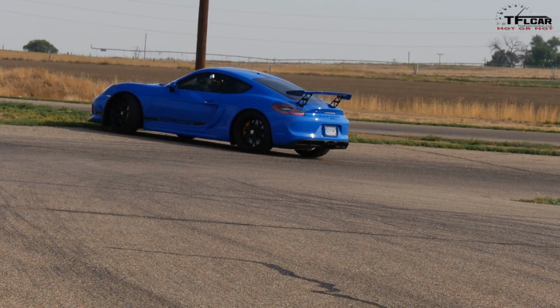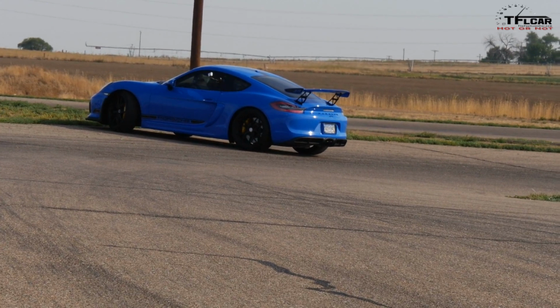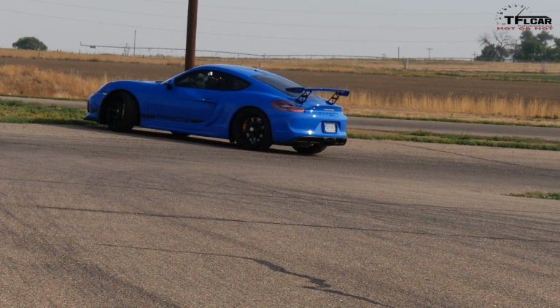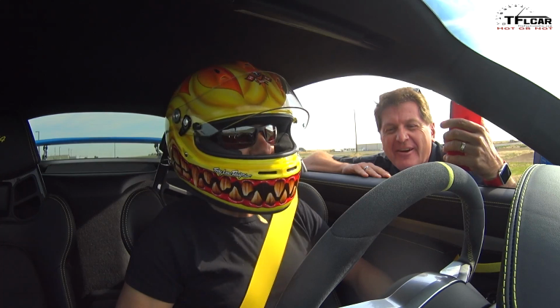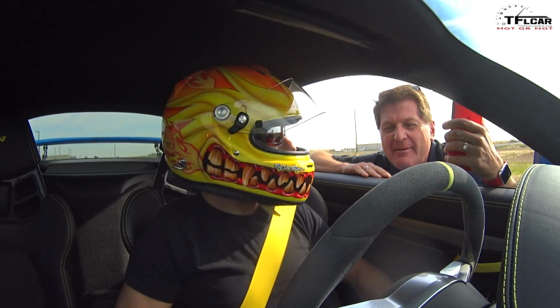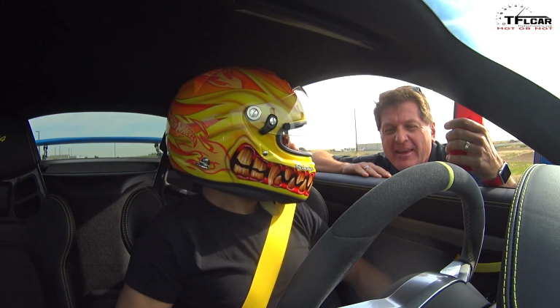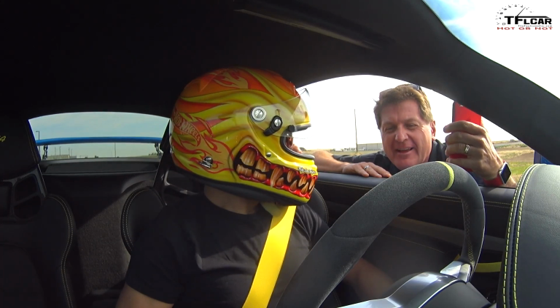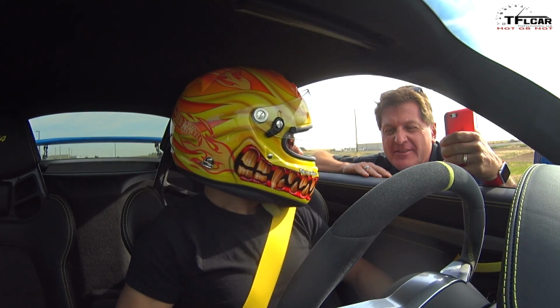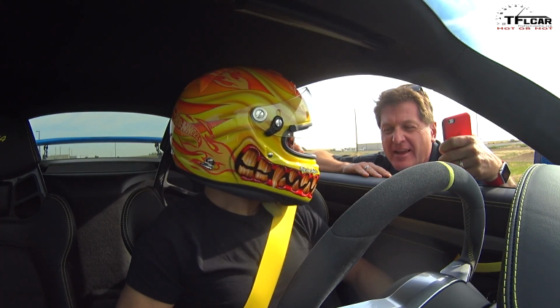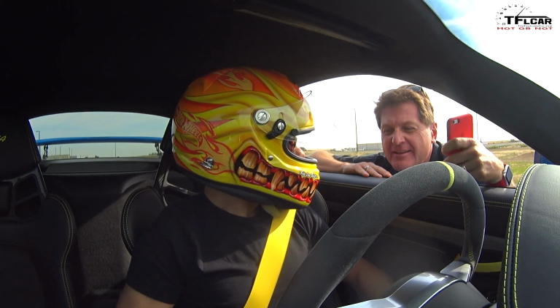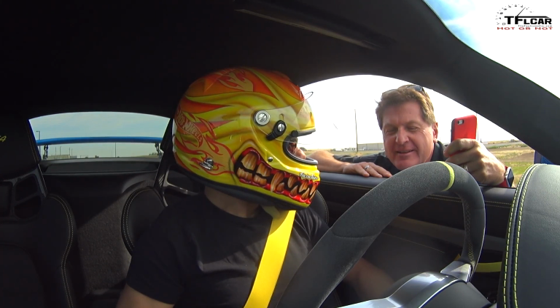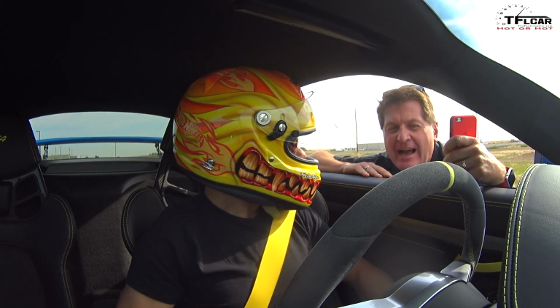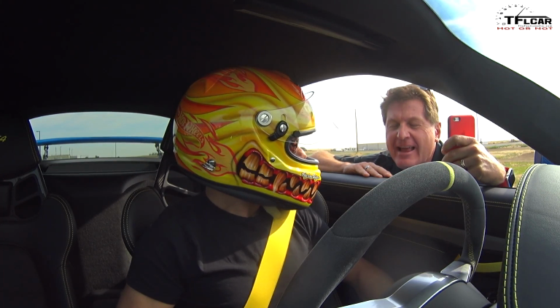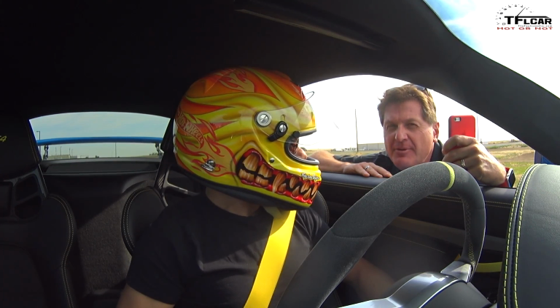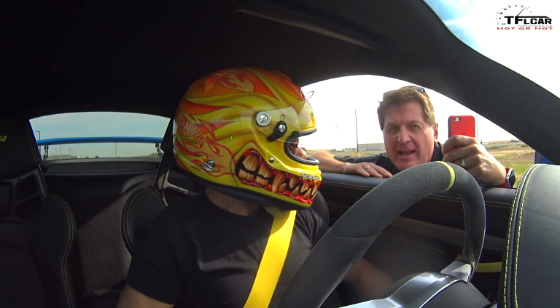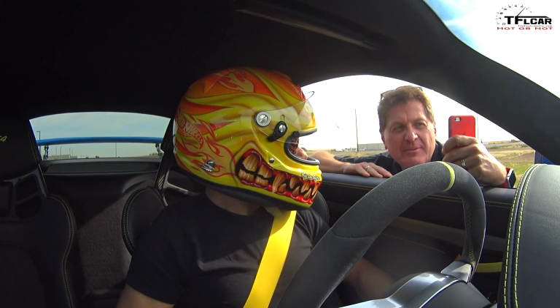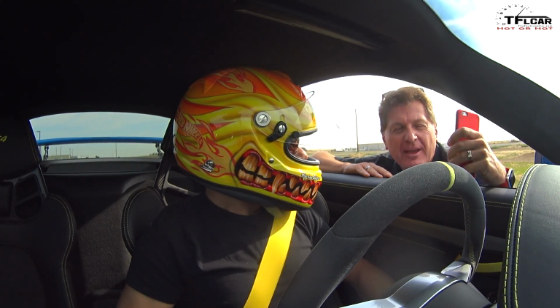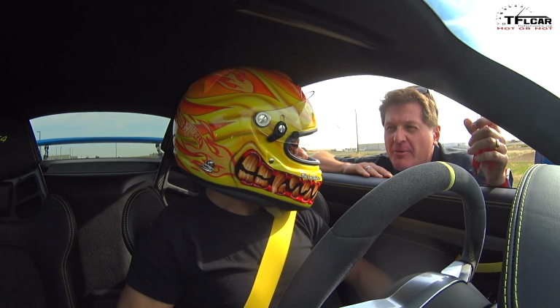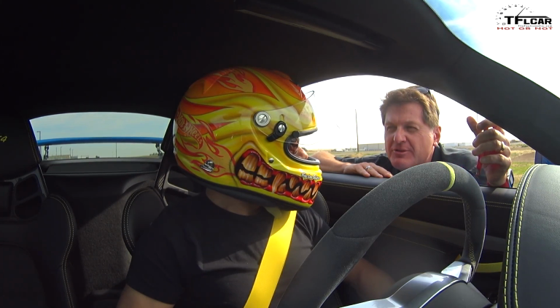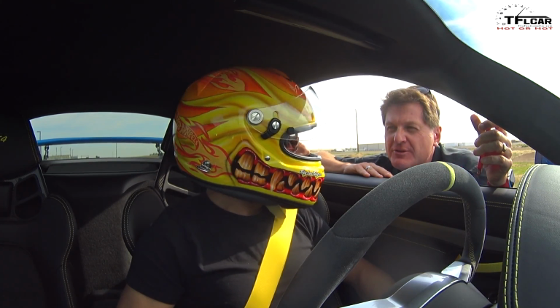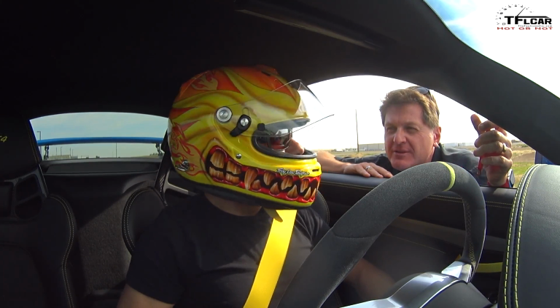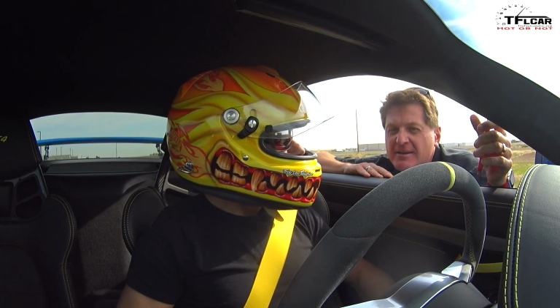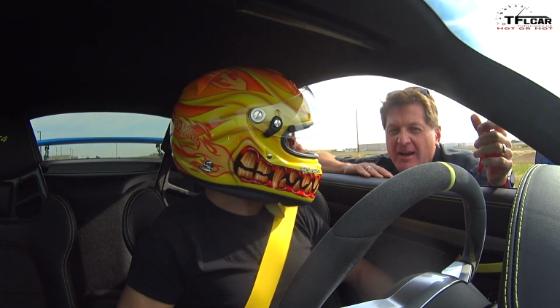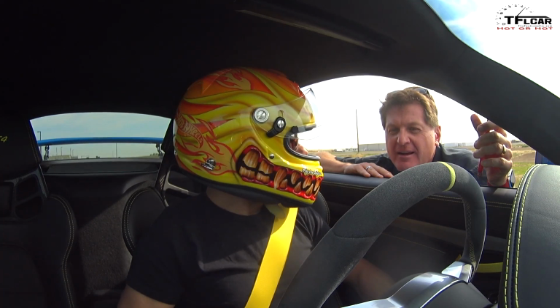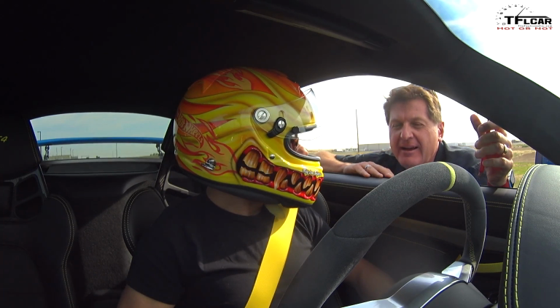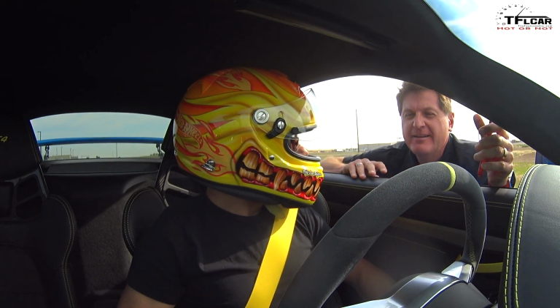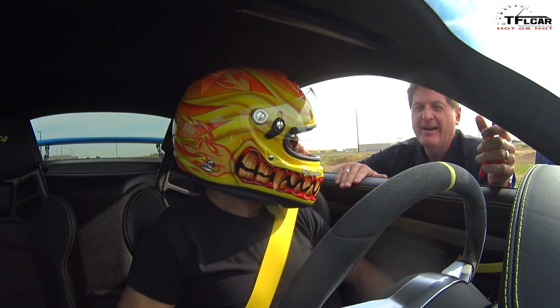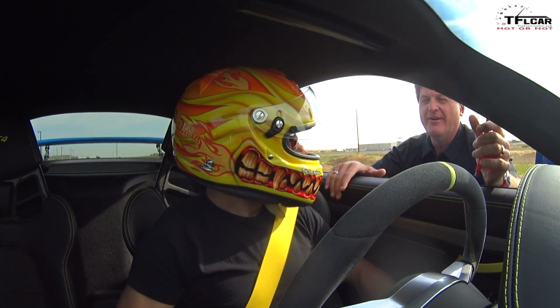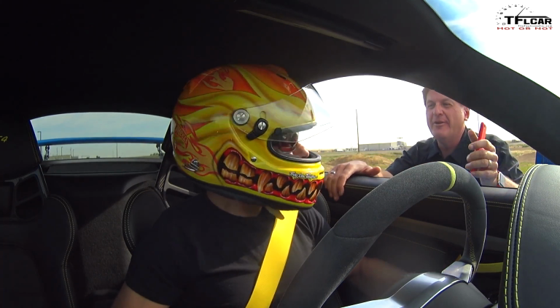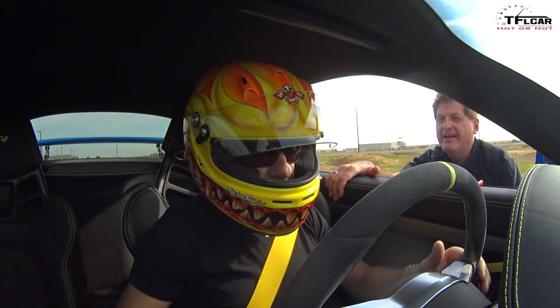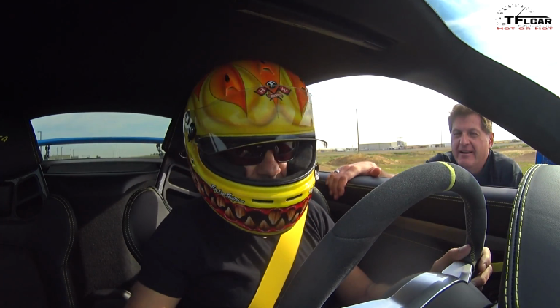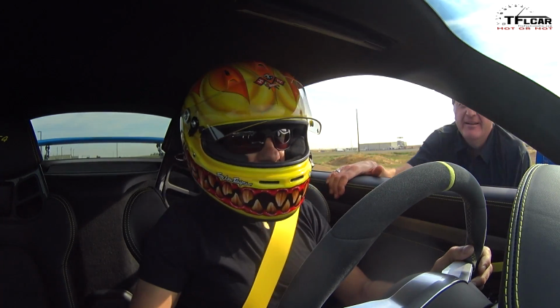So I'm thinking on this hot lap you can actually brake into the 102s. Go for it.